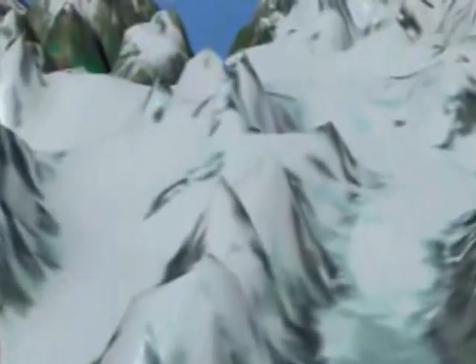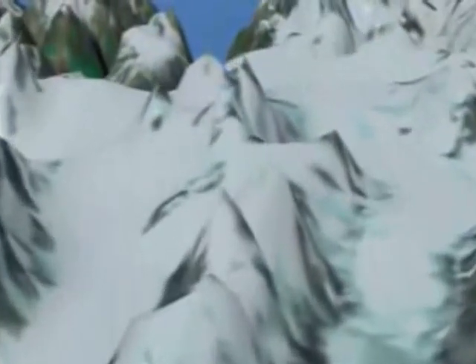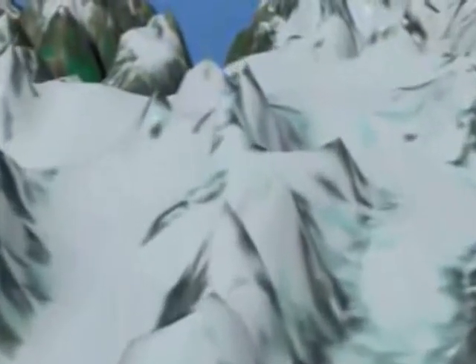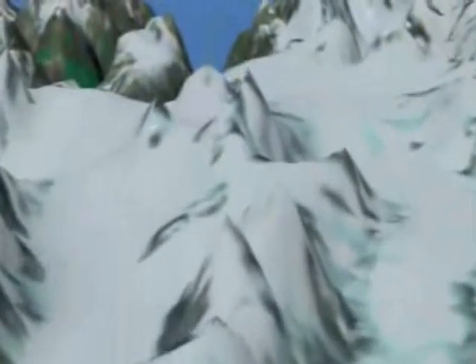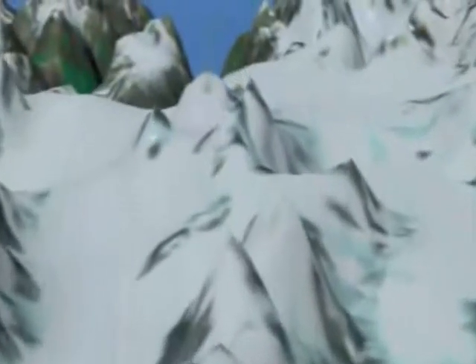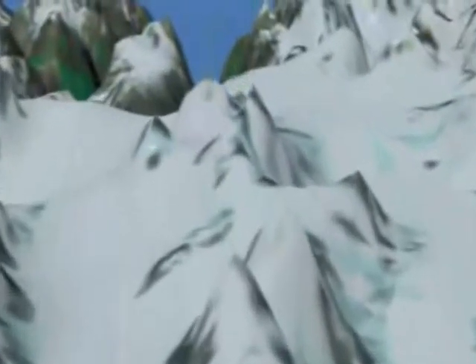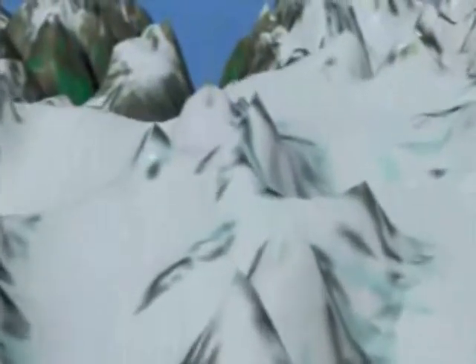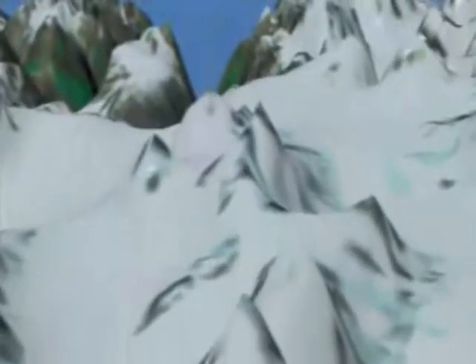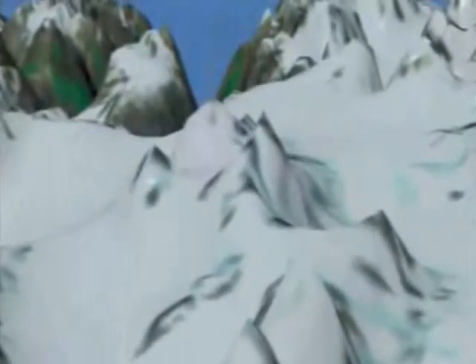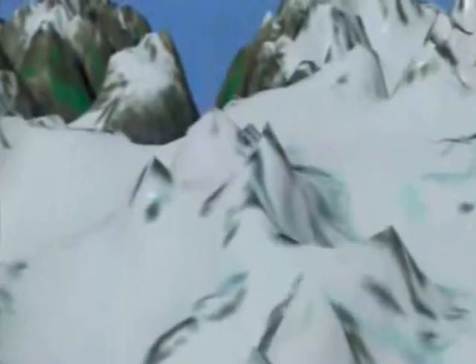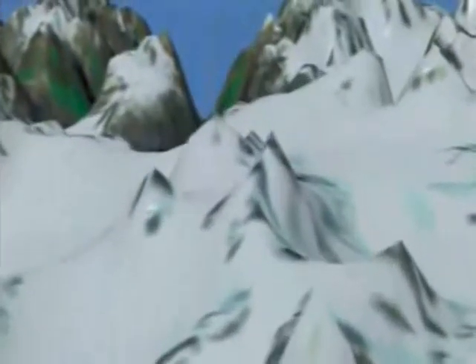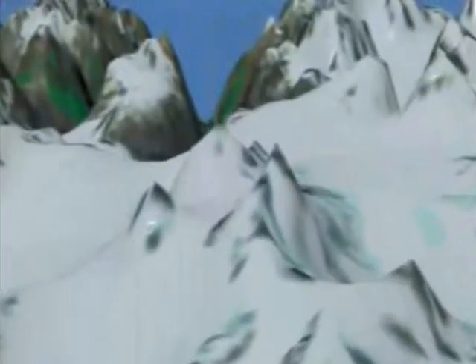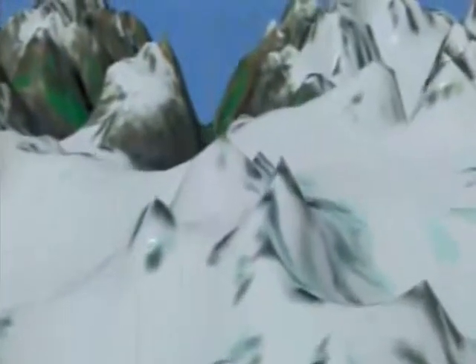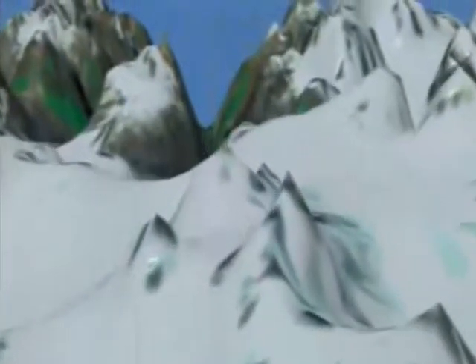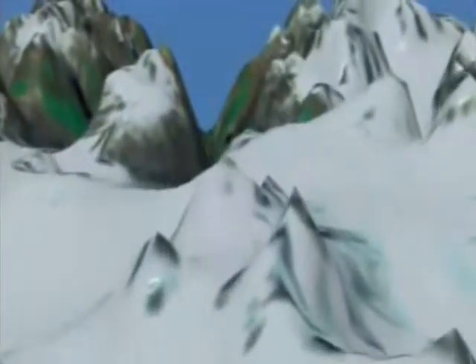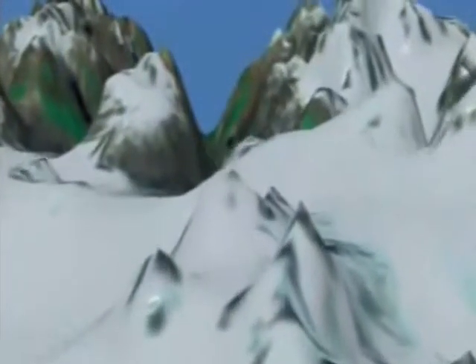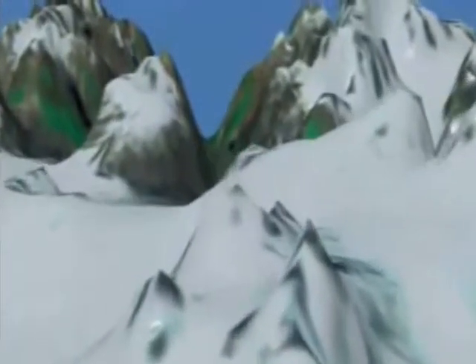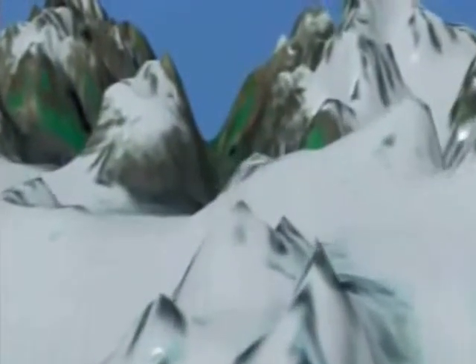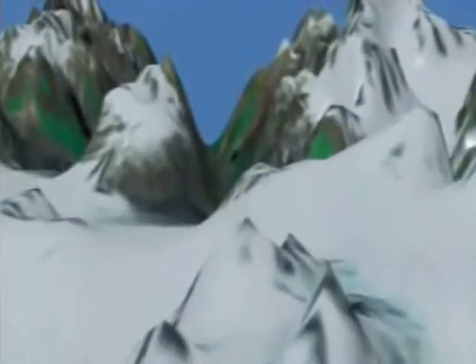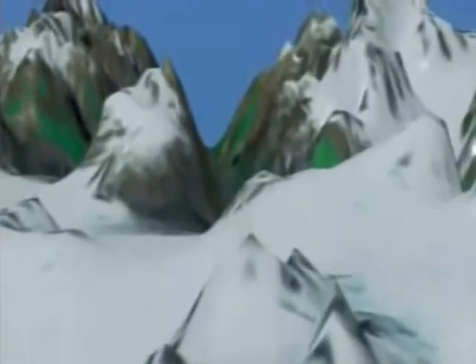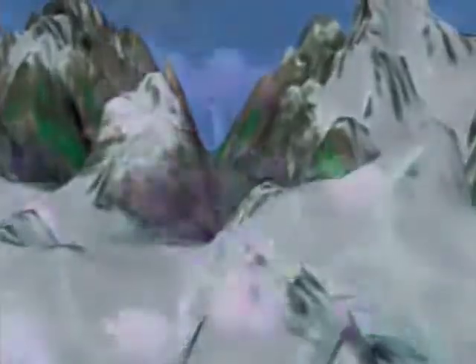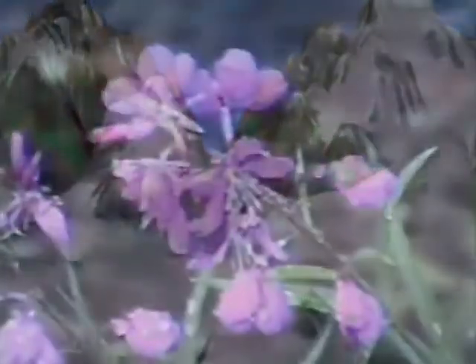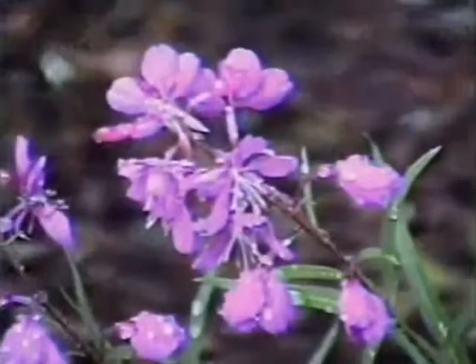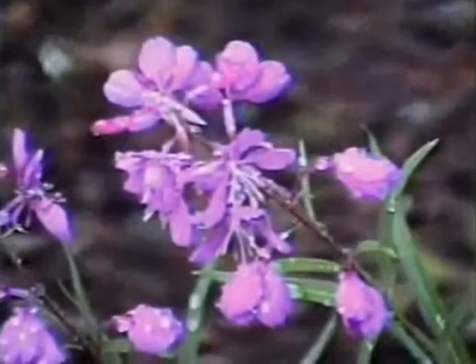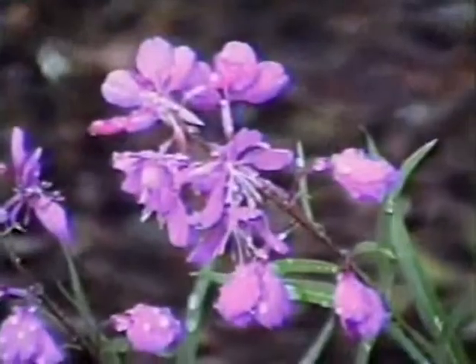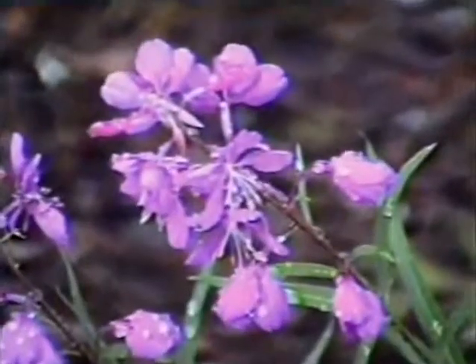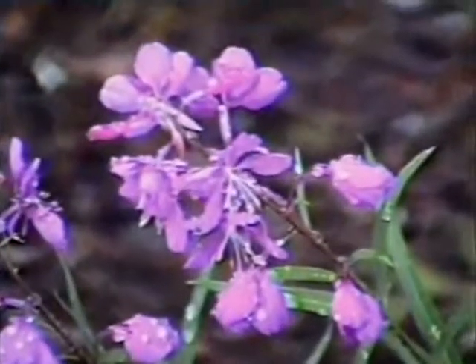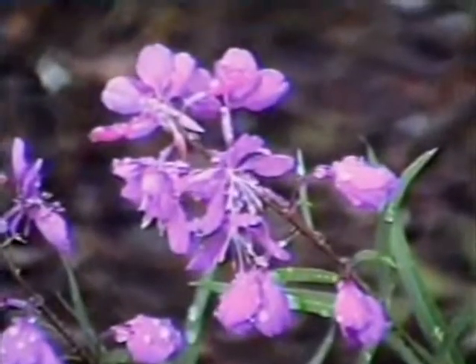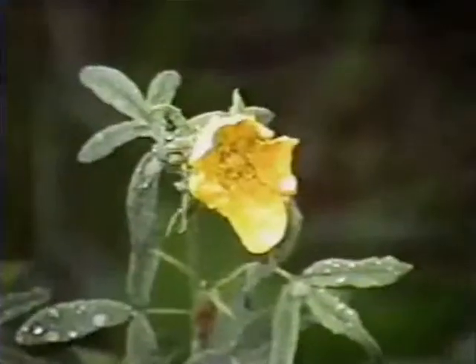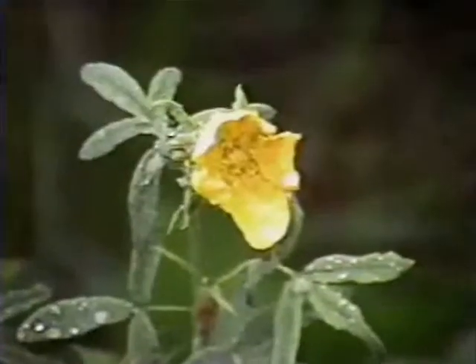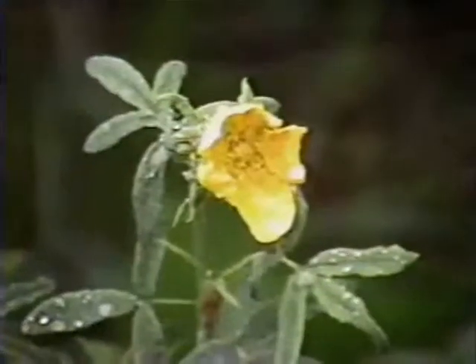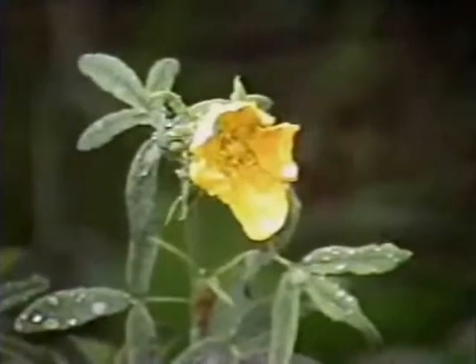Land that is uncovered as glaciers recede permits plant and animal life to appear and flourish.